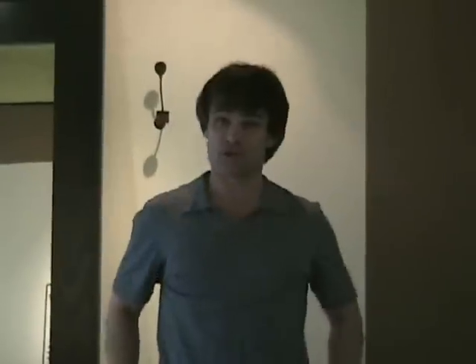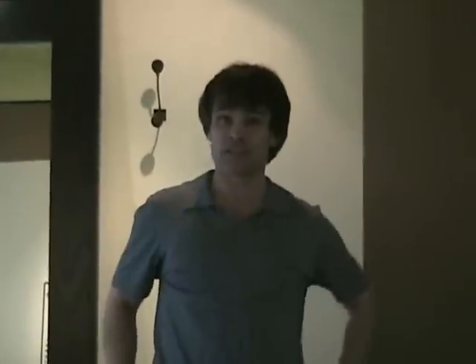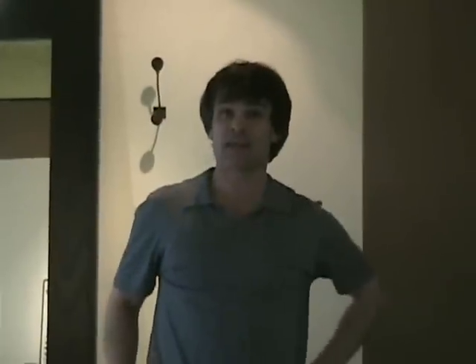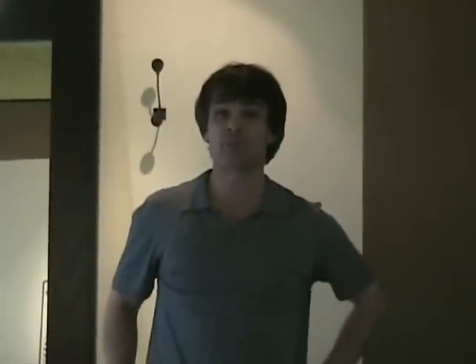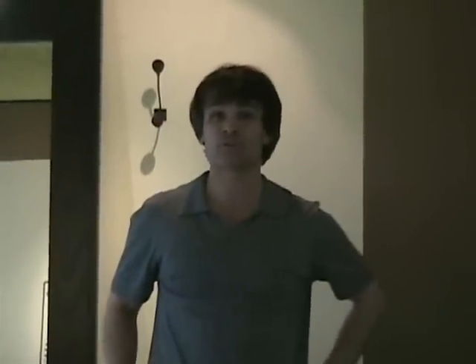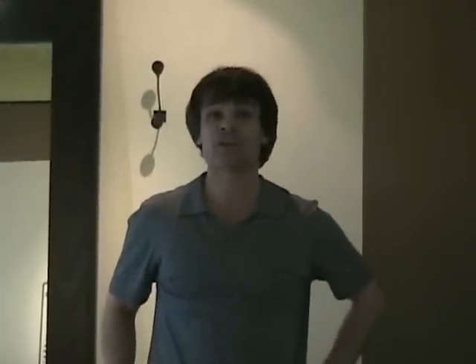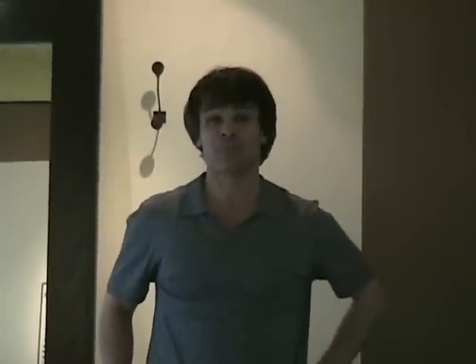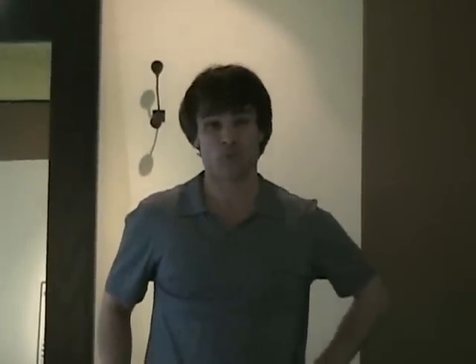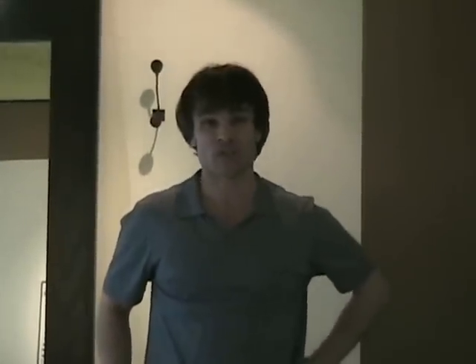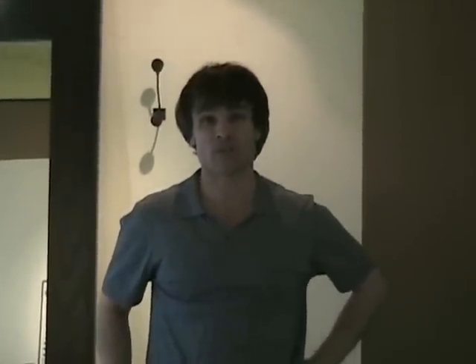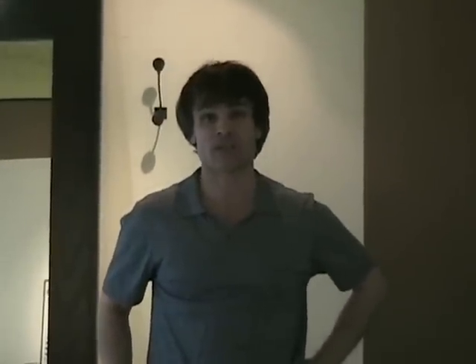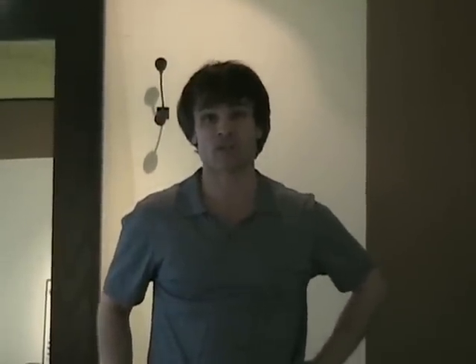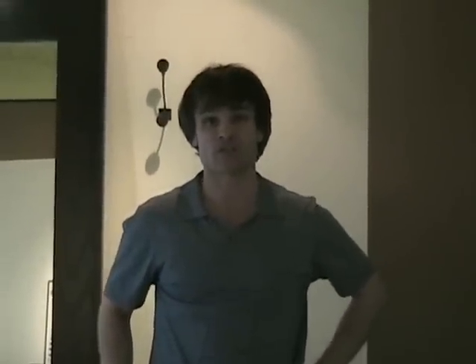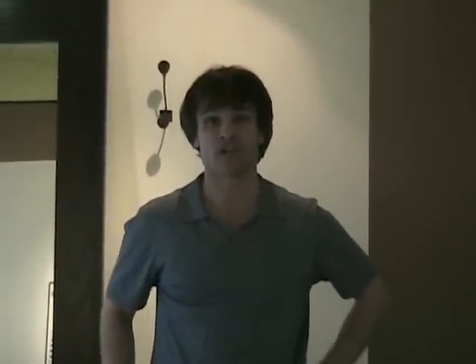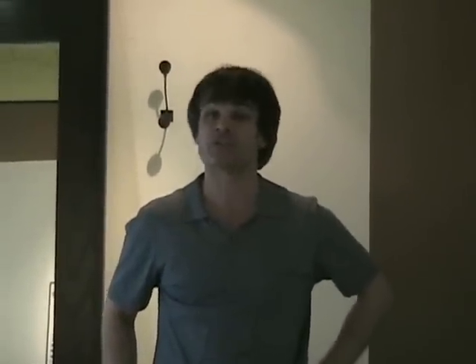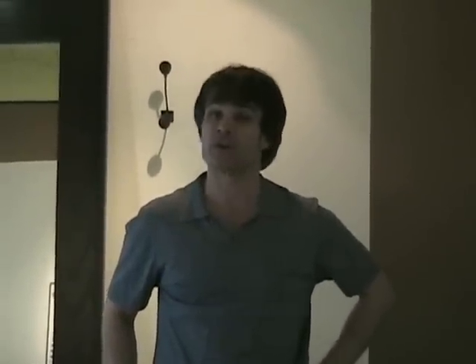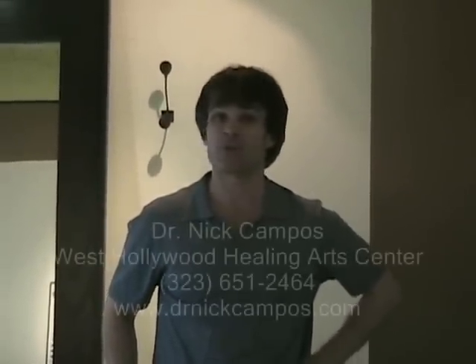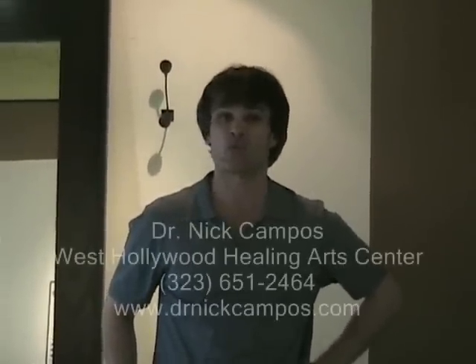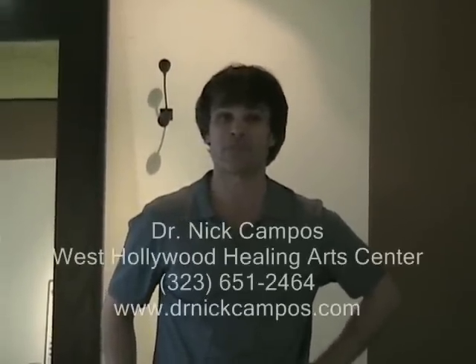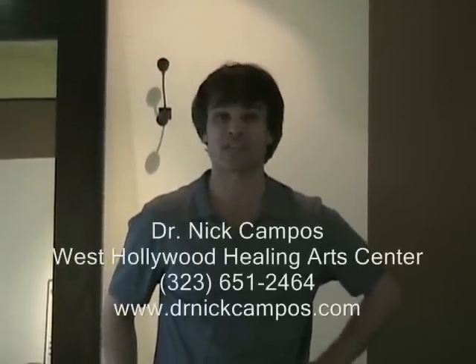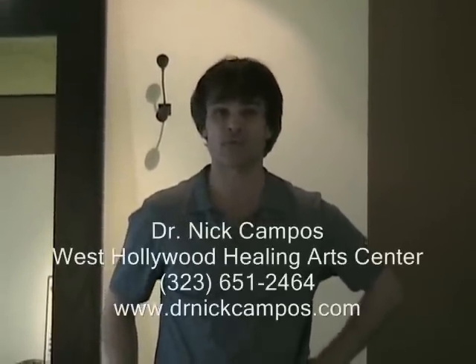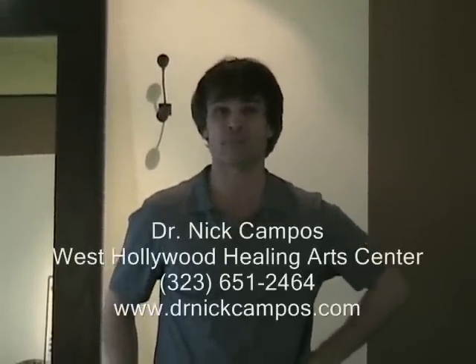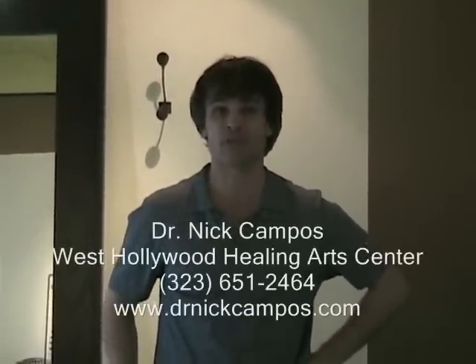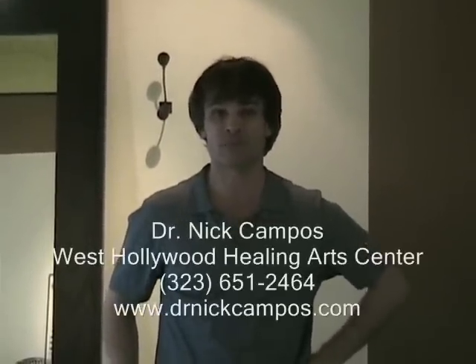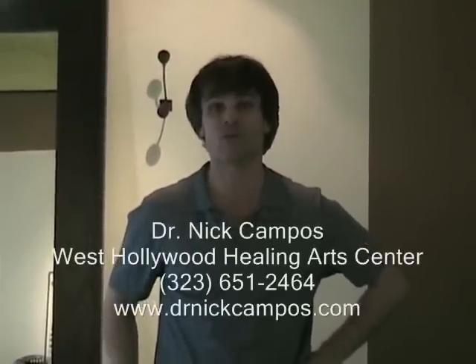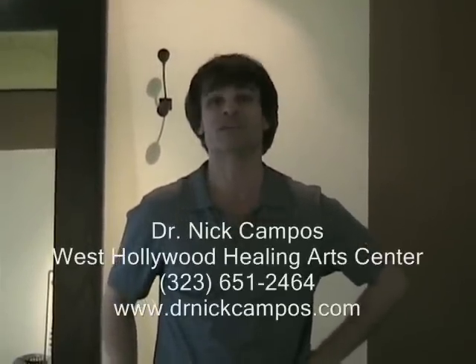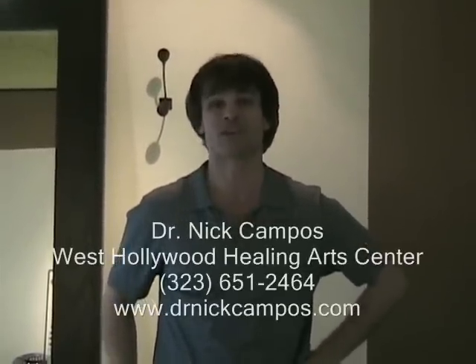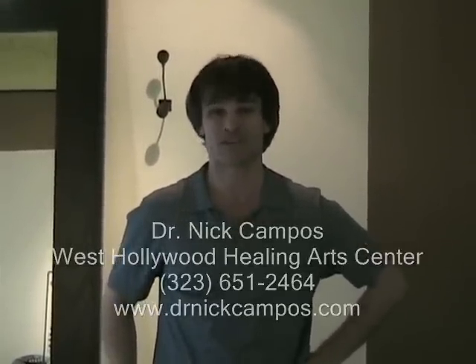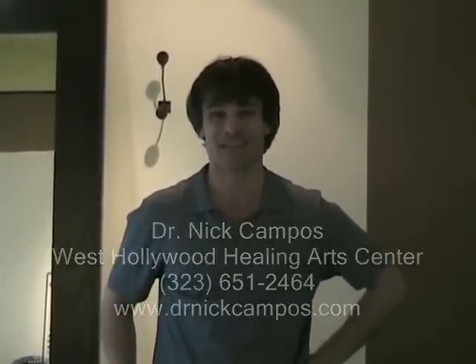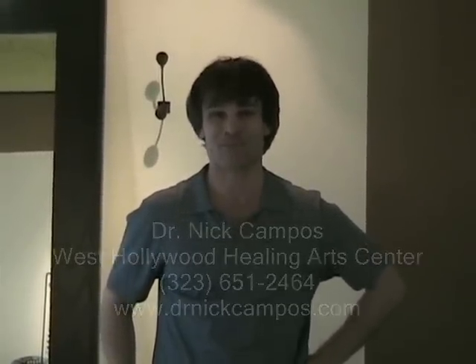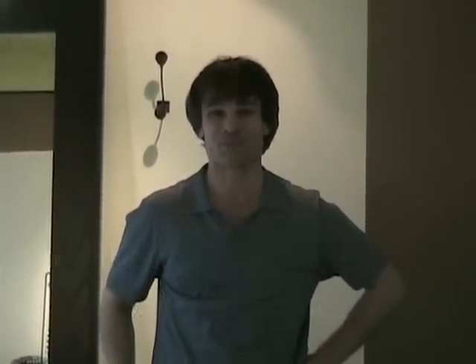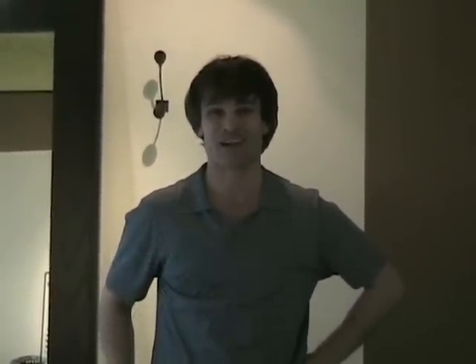I am Dr. Nick Campos with the West Hollywood Healing Arts Center. You can find me on the web at www.drnickcampos.com.